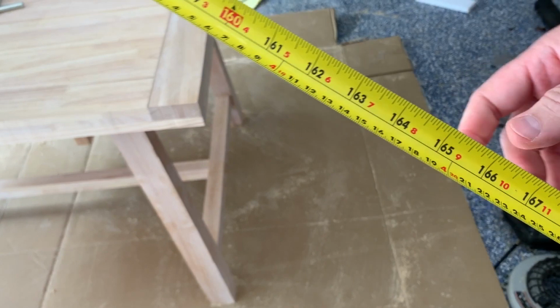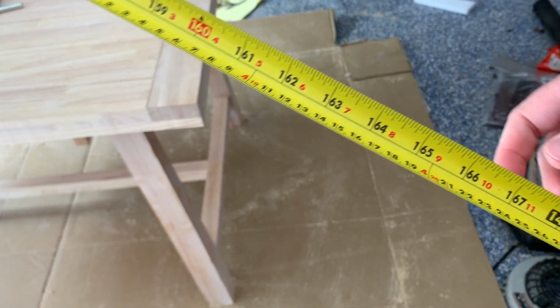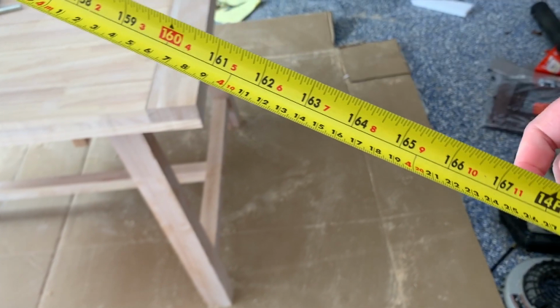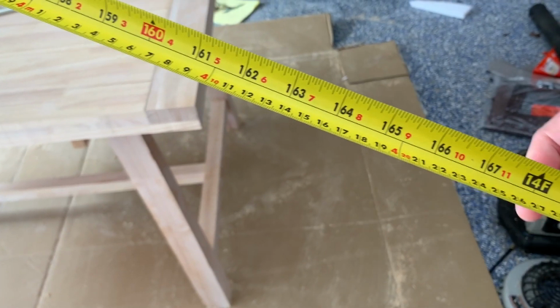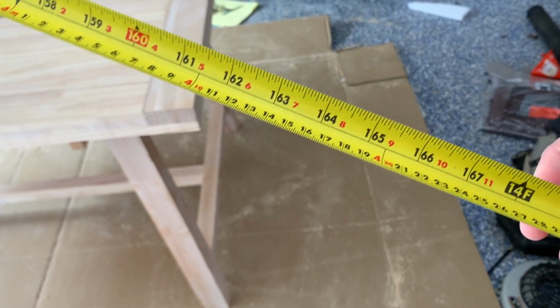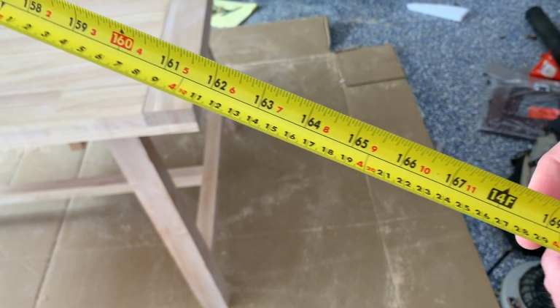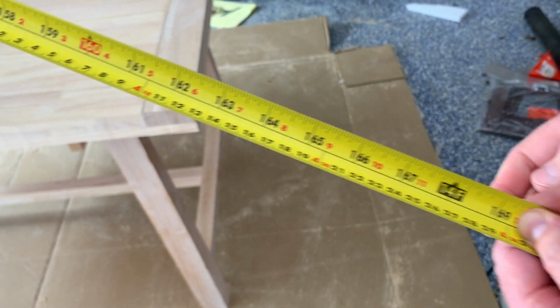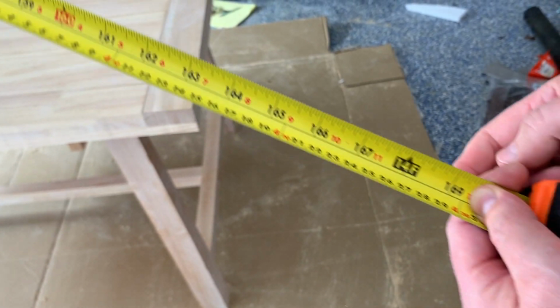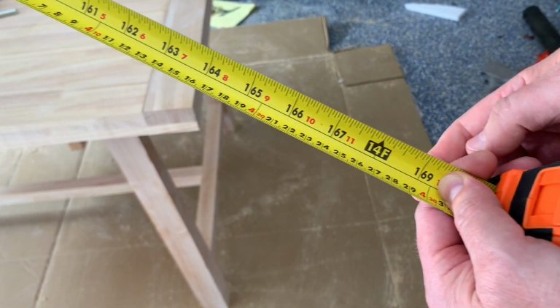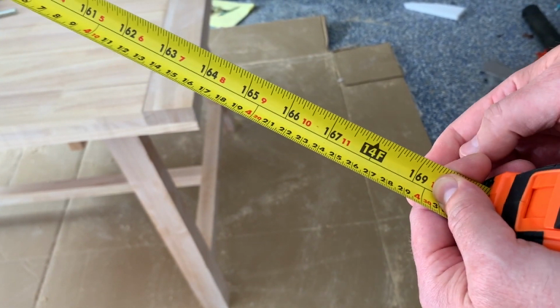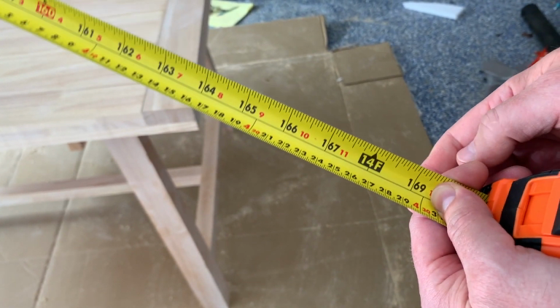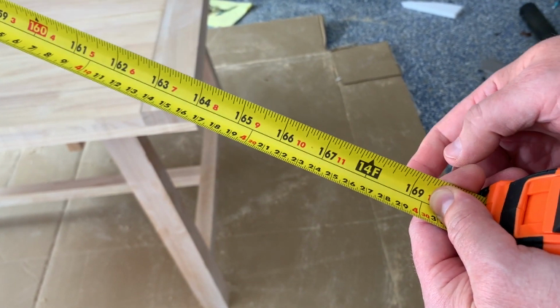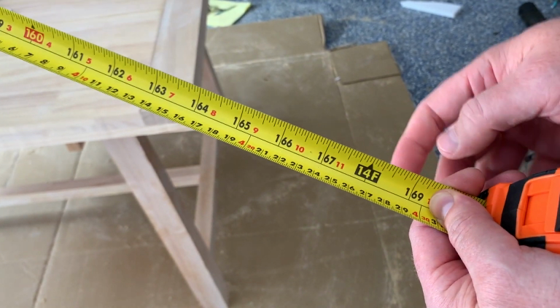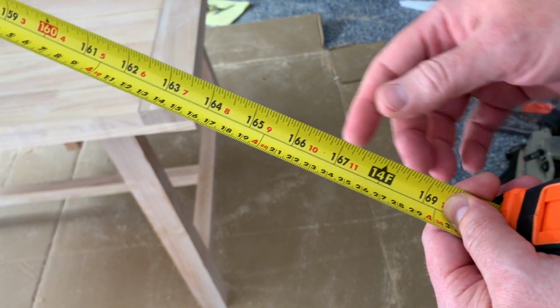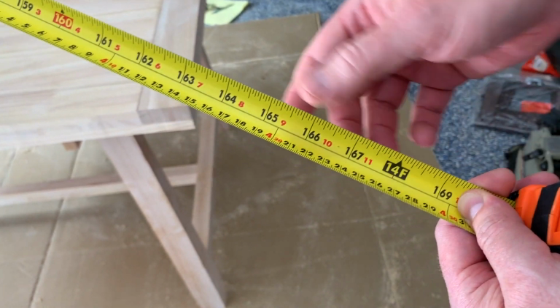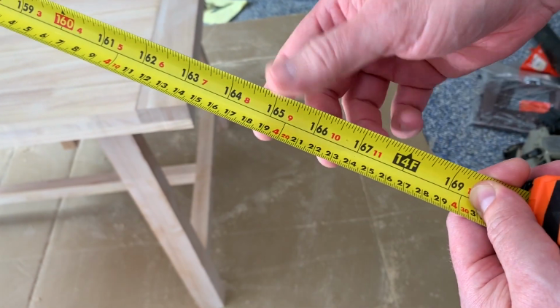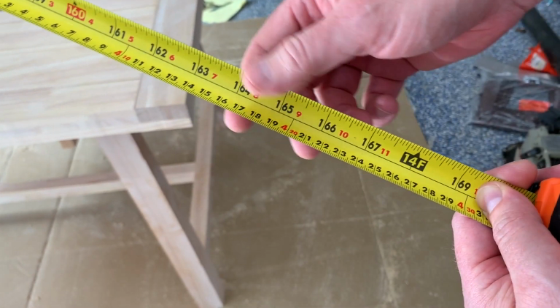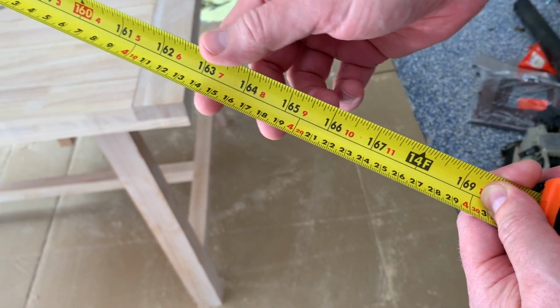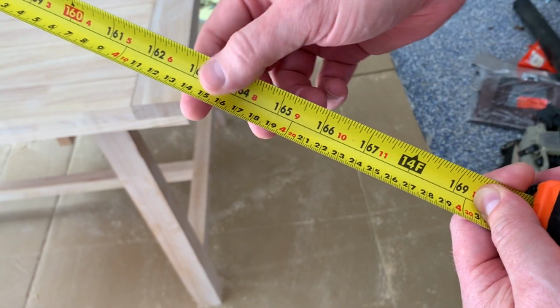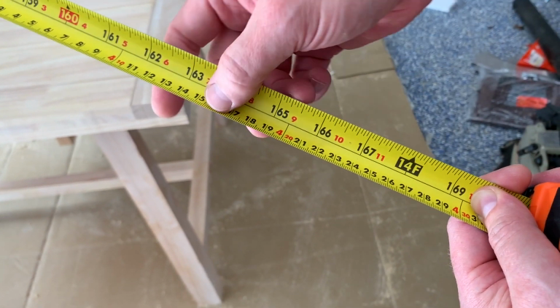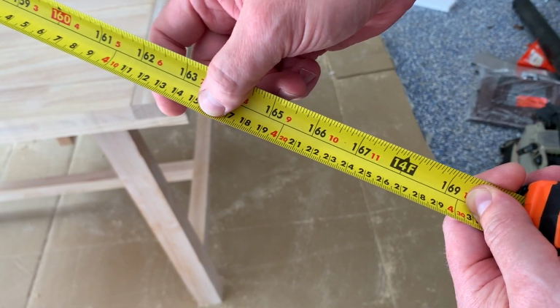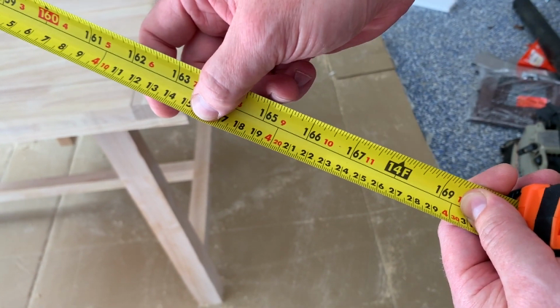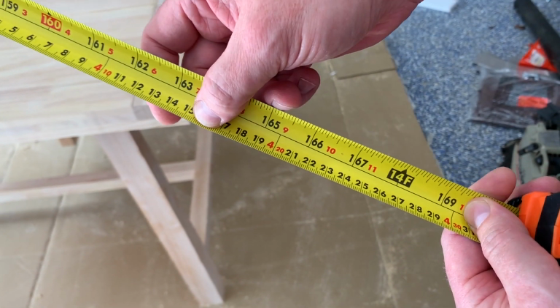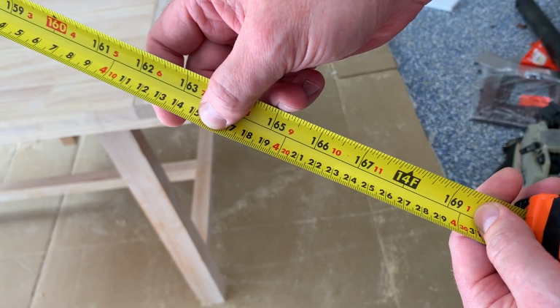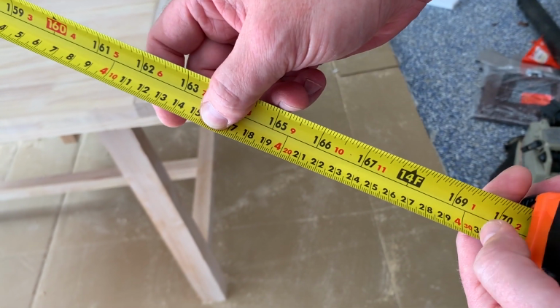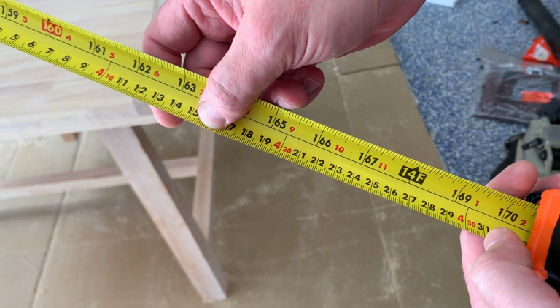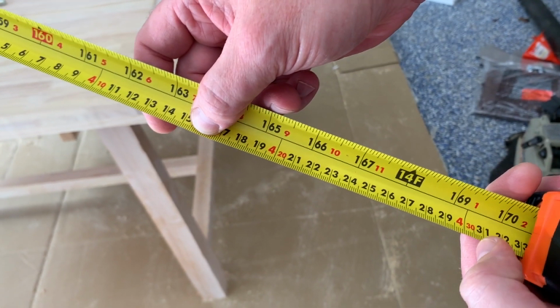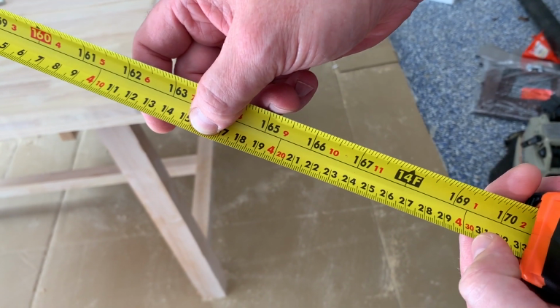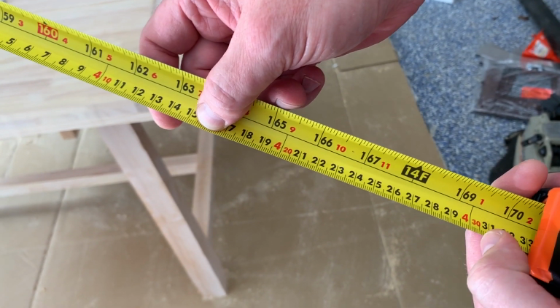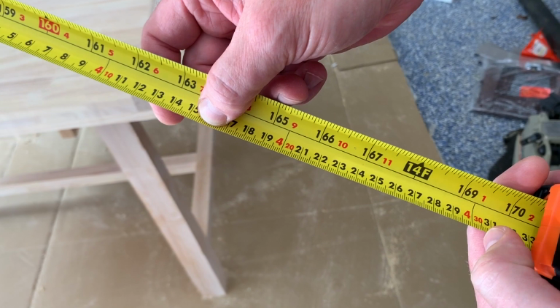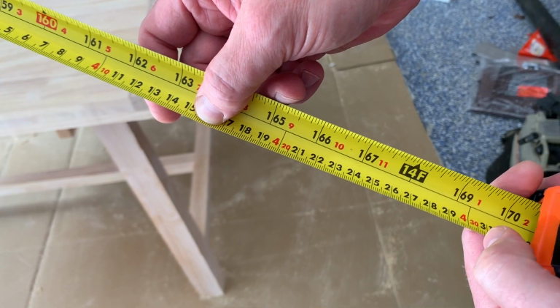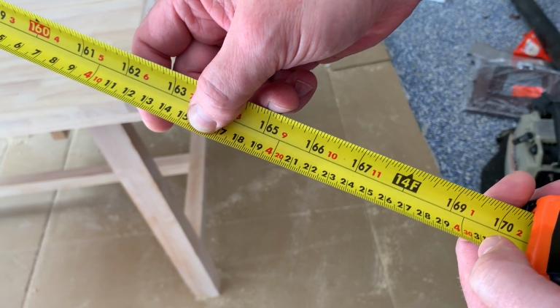So look, I got to 14 feet, which is 4.3 meters. Pretty neat.